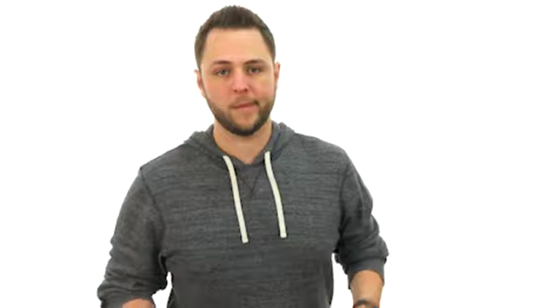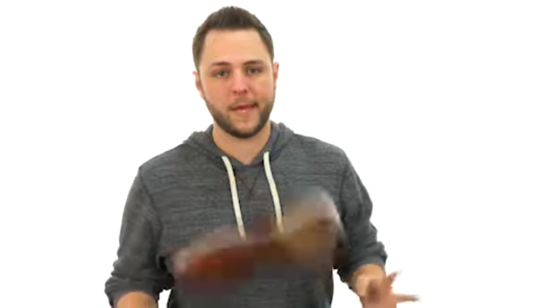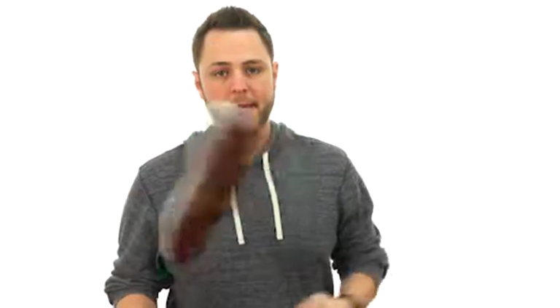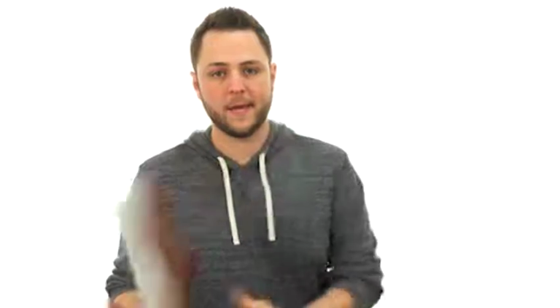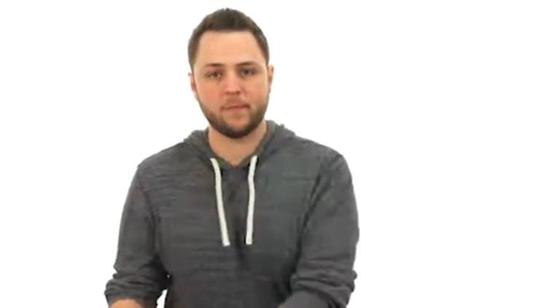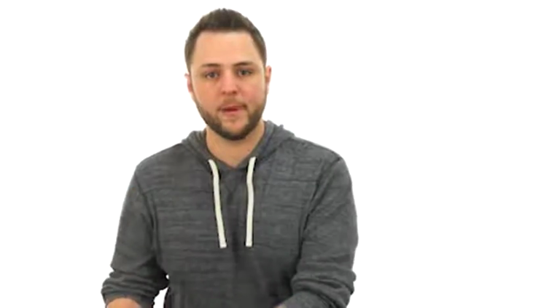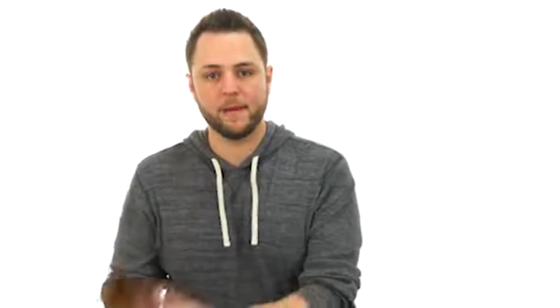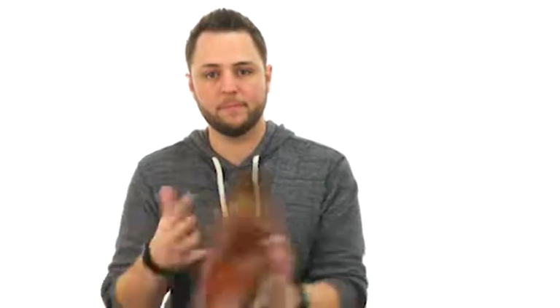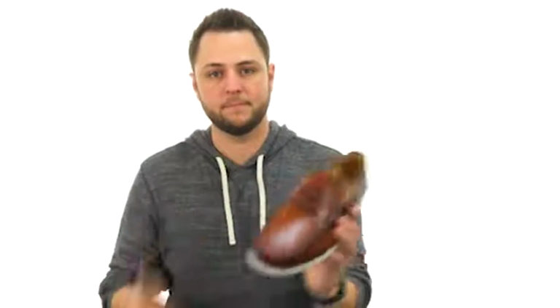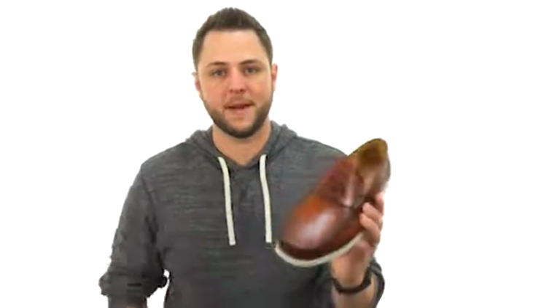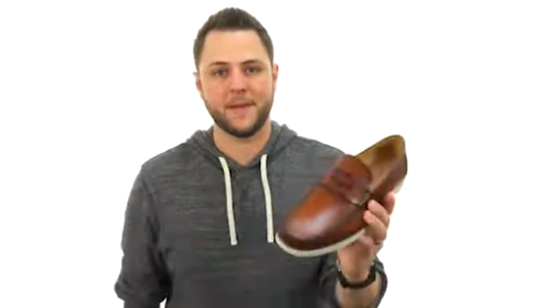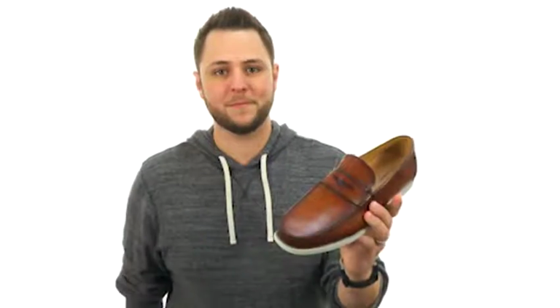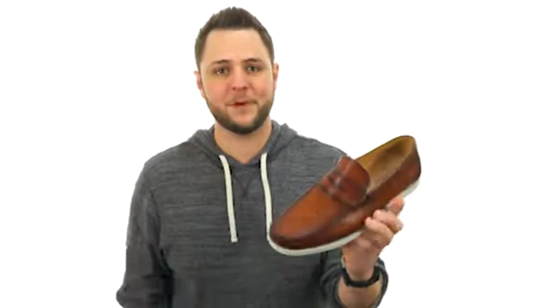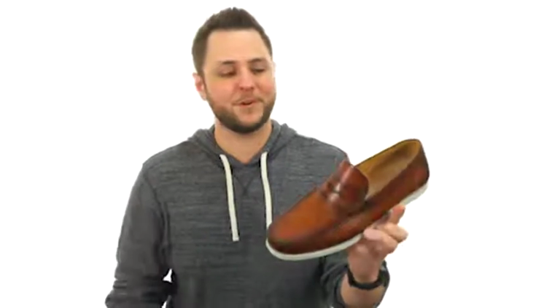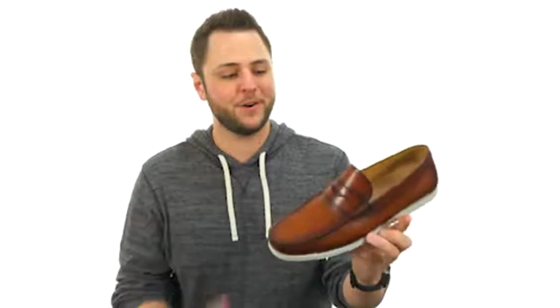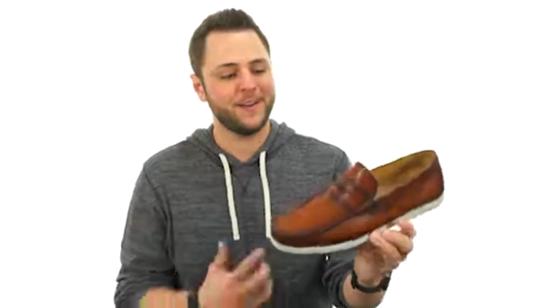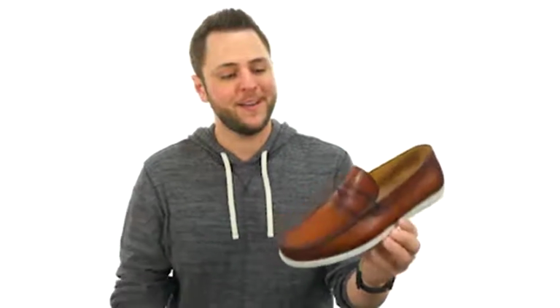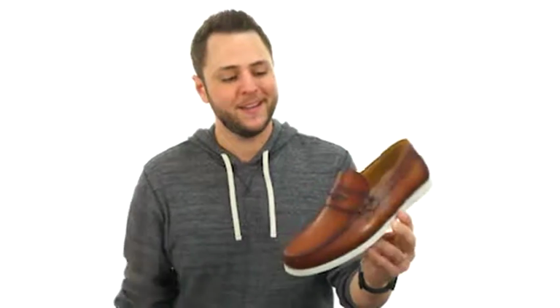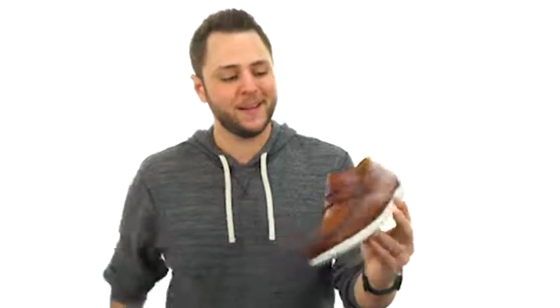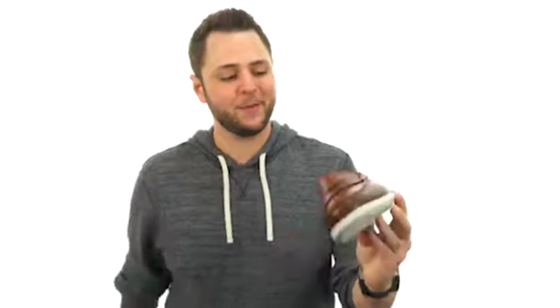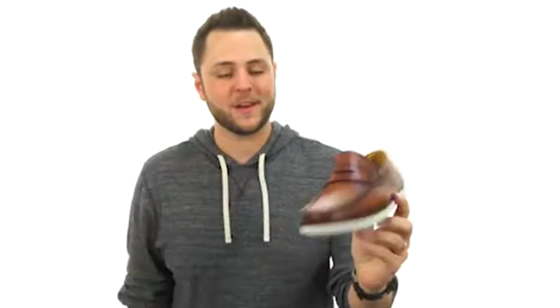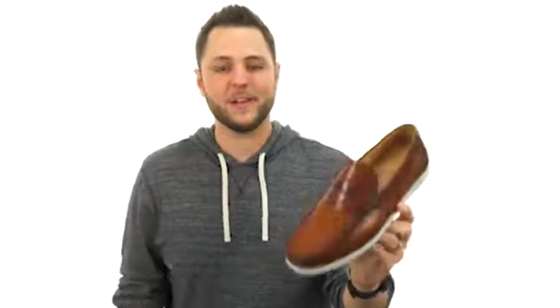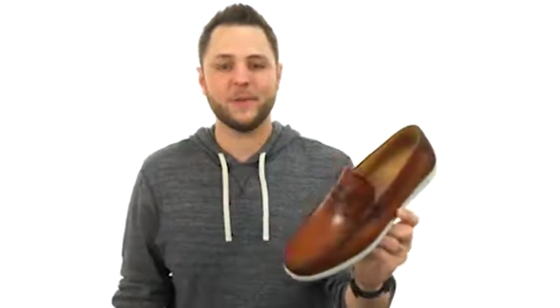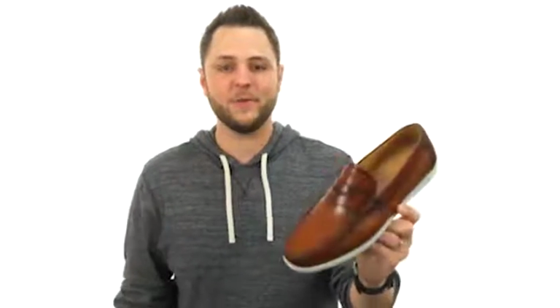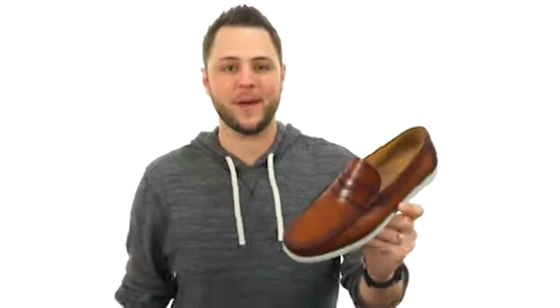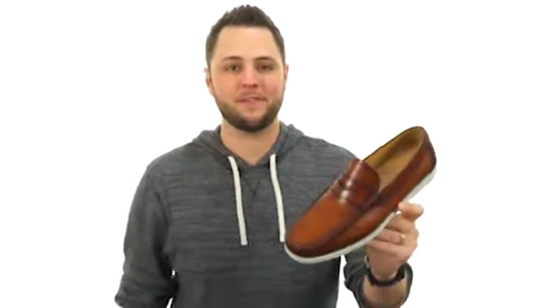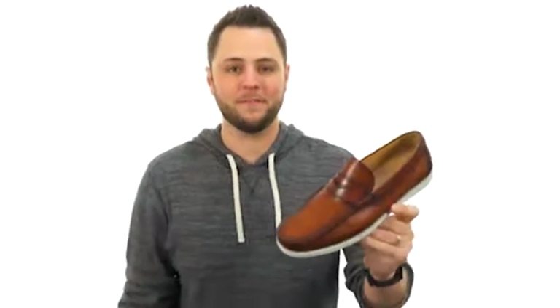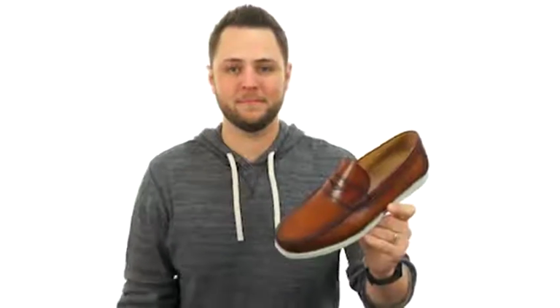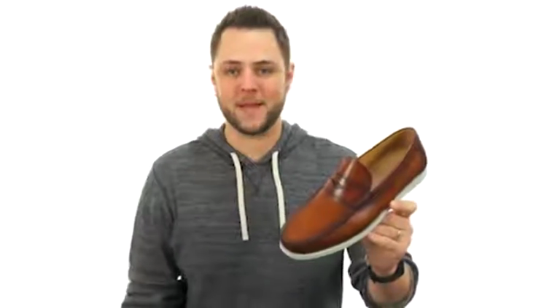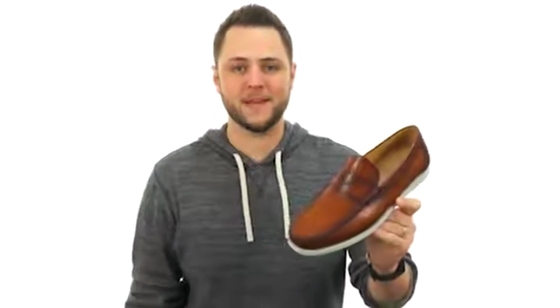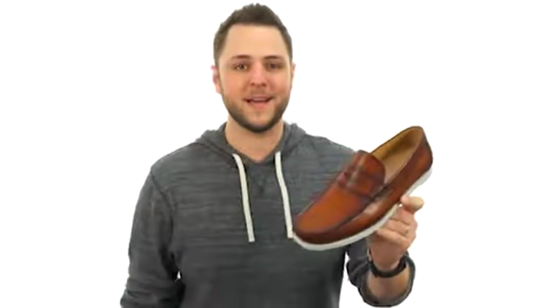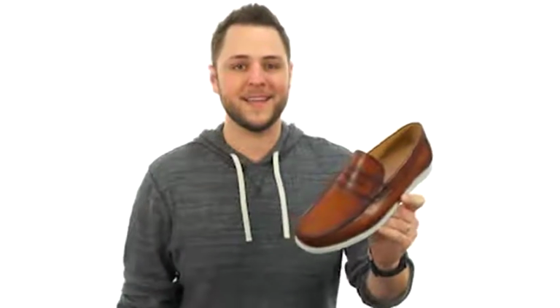Hey everybody, my name is Richard, and today we're looking at Laguna from Magnani.